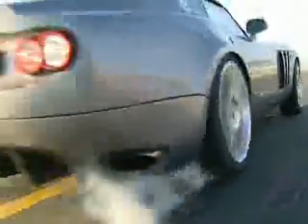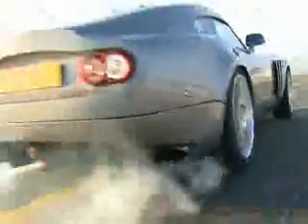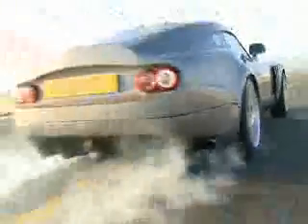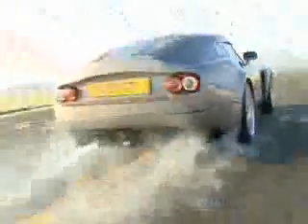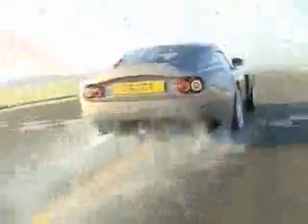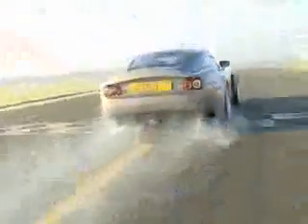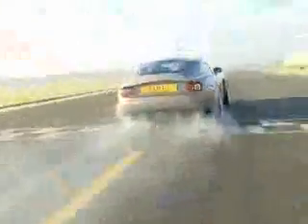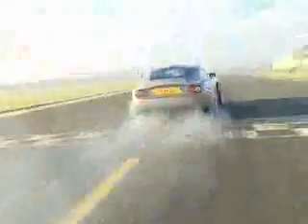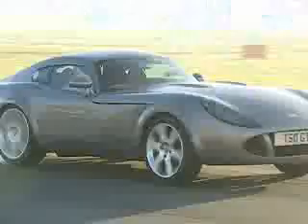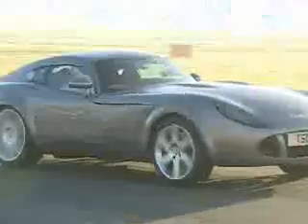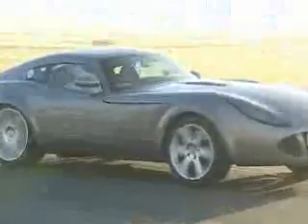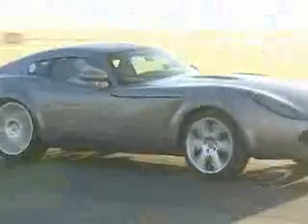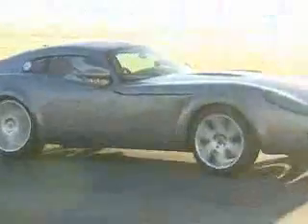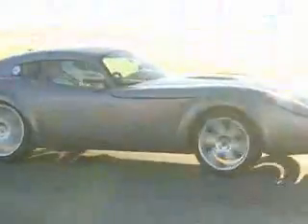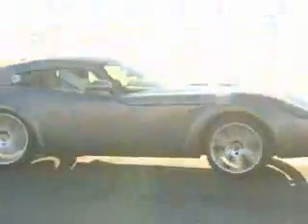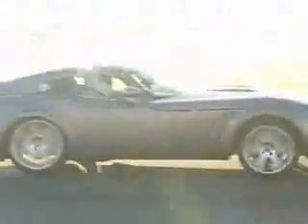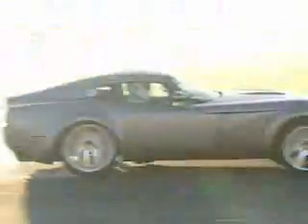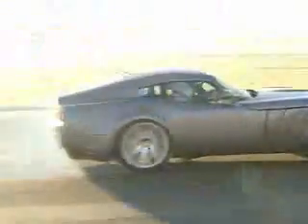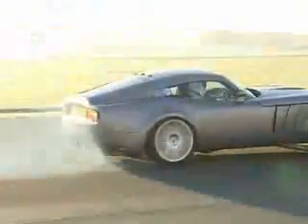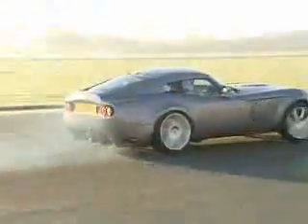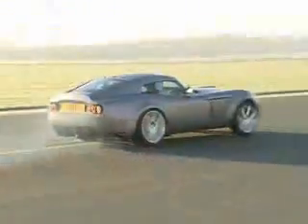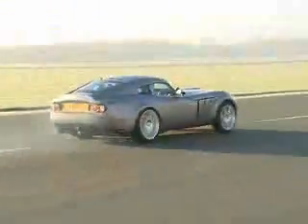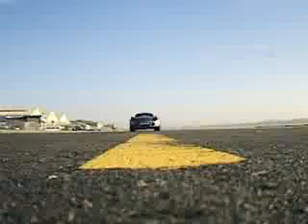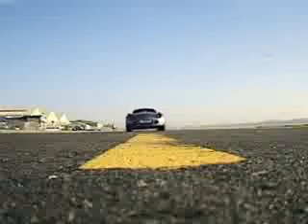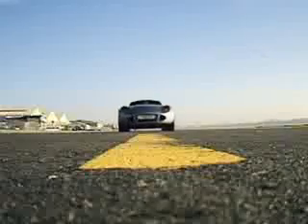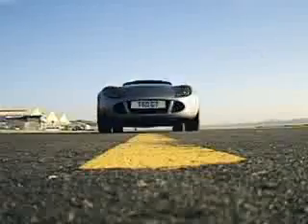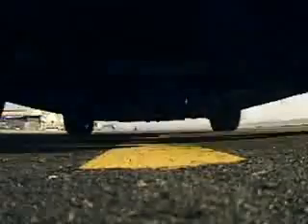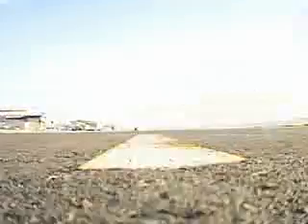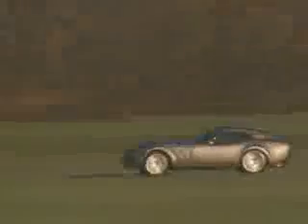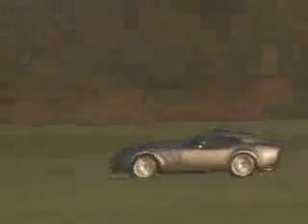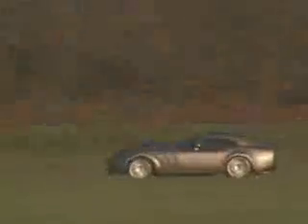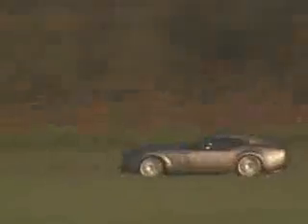Okay, away he goes. Loads of wheel spin there. This is a simple car, so no traction control, of course.